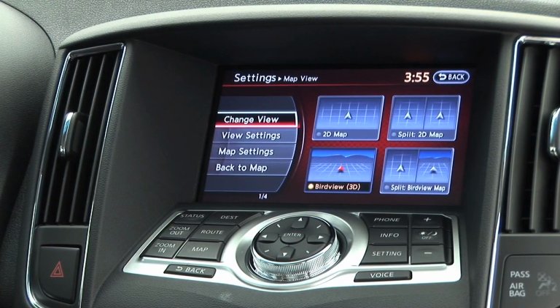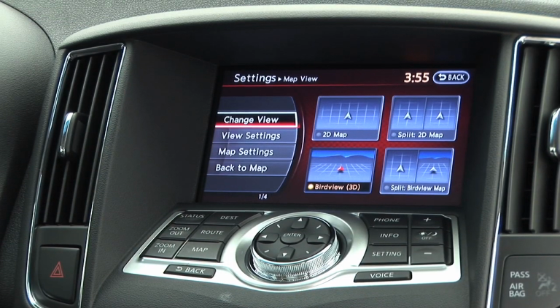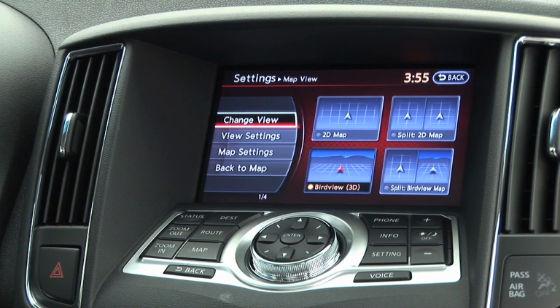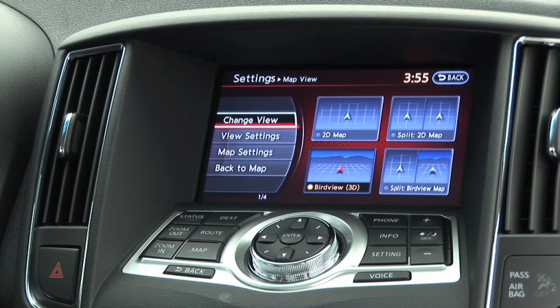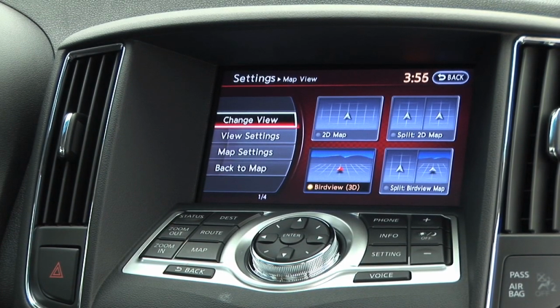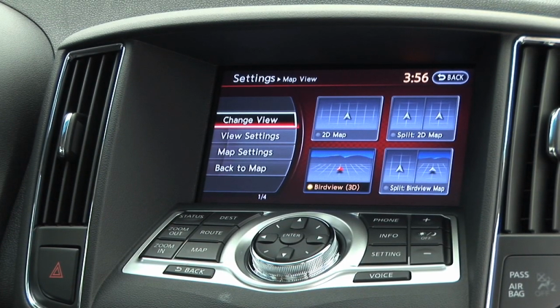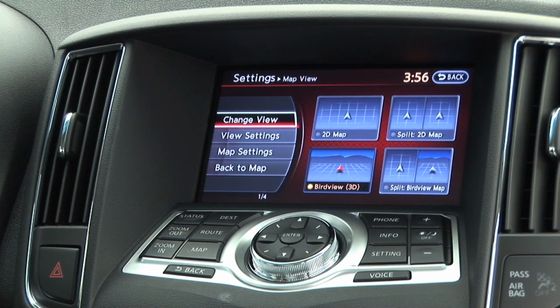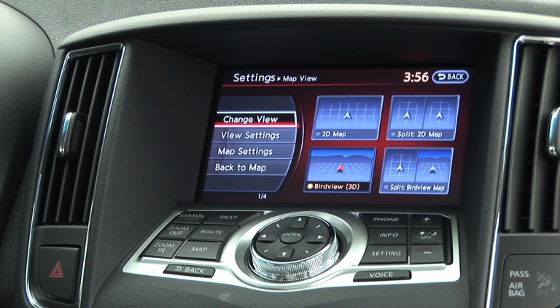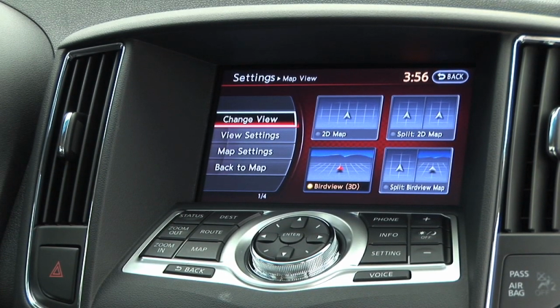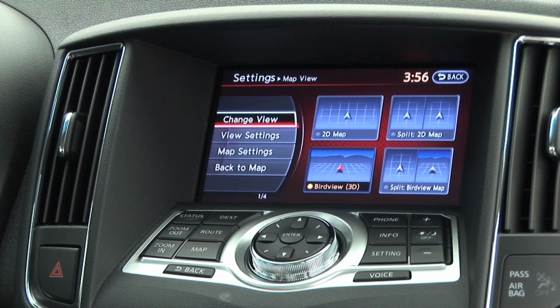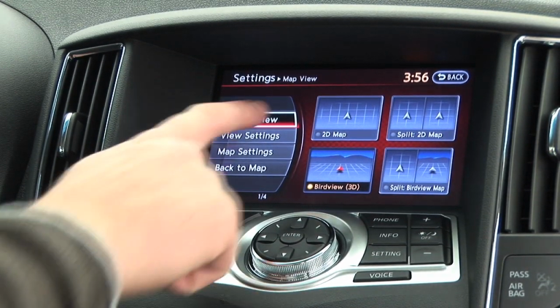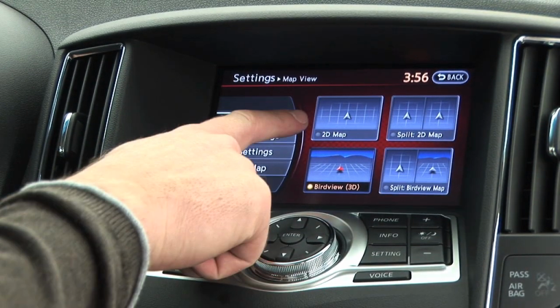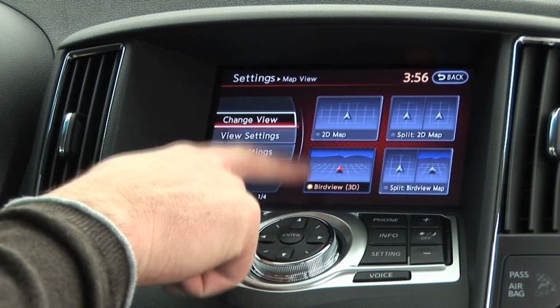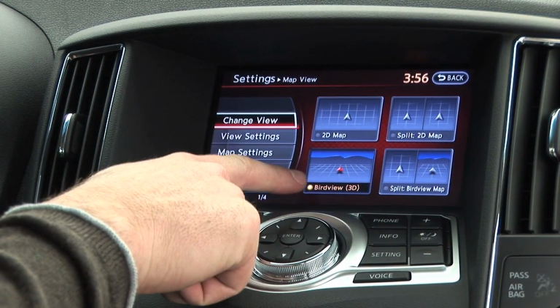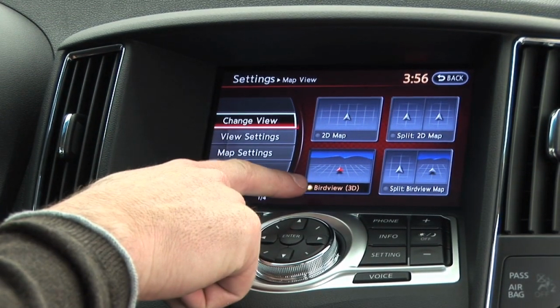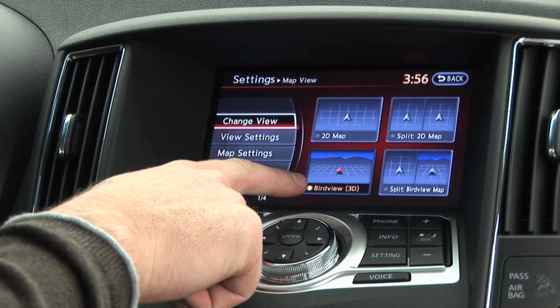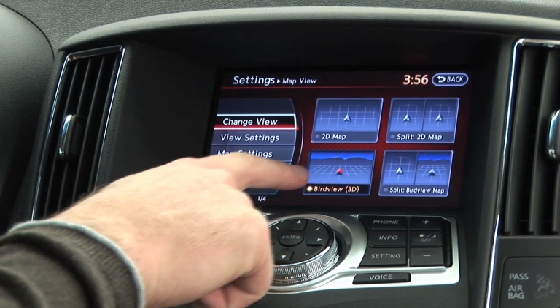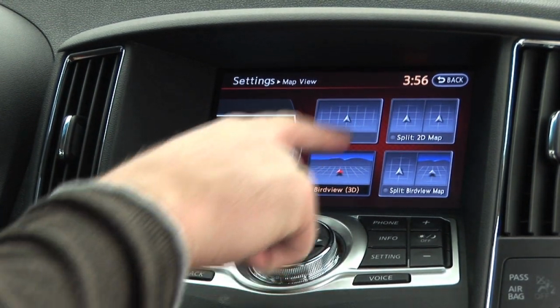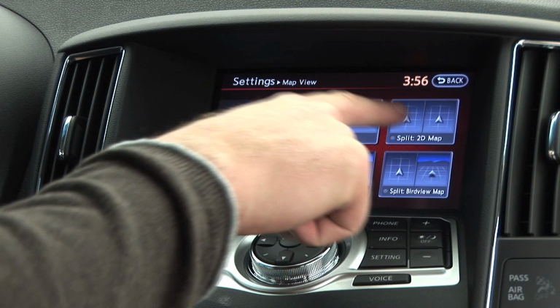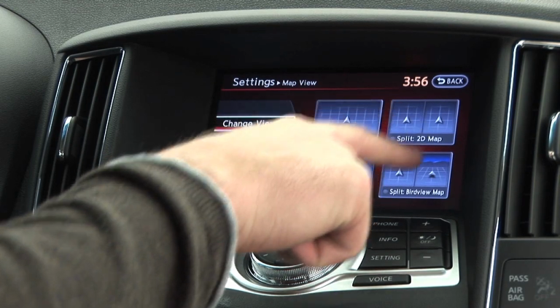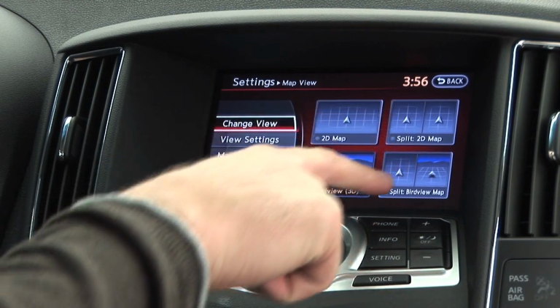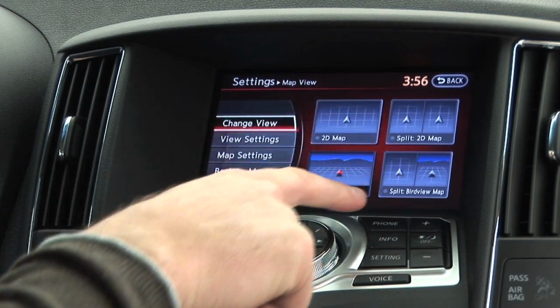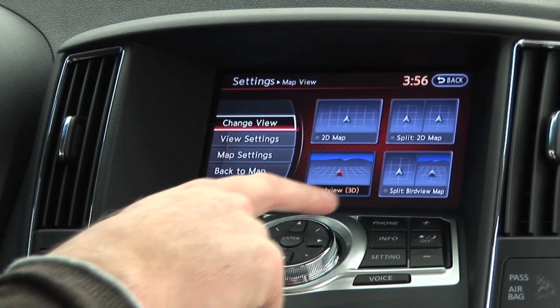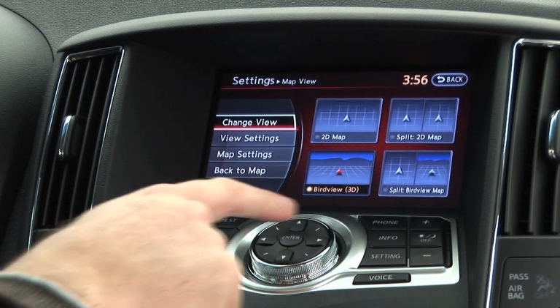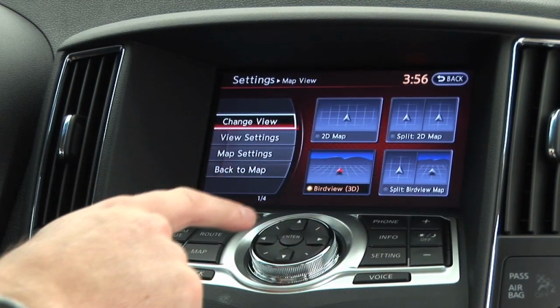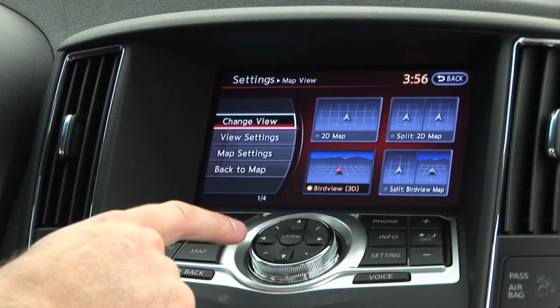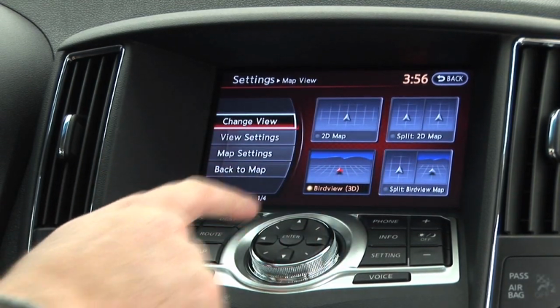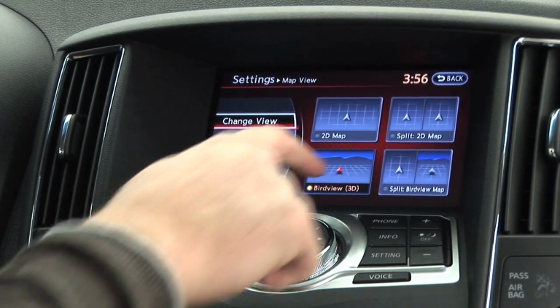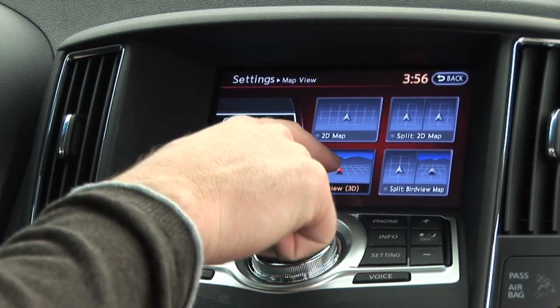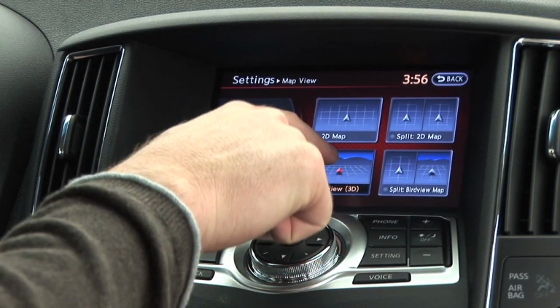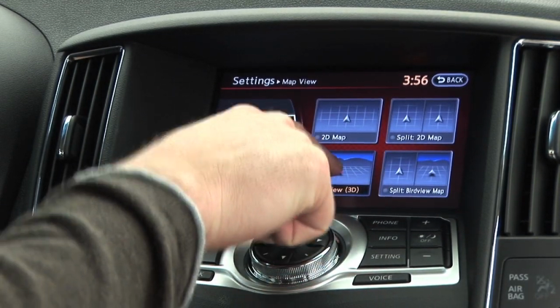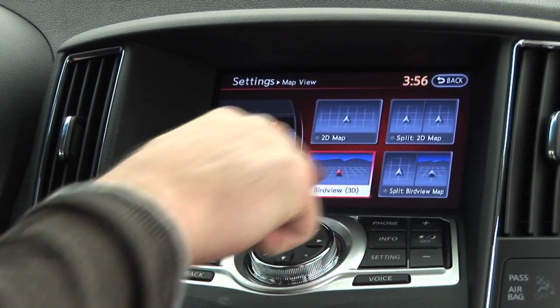First, you have to pick your map view. You can have 2D, 3D, or a combination of the two via split screen. We'll go with 3D.